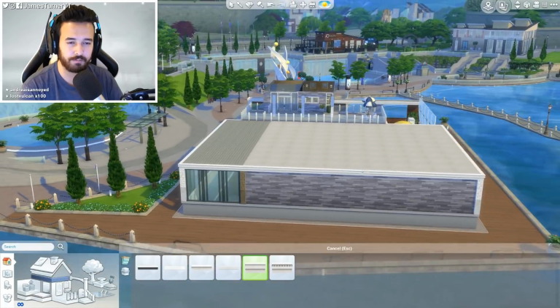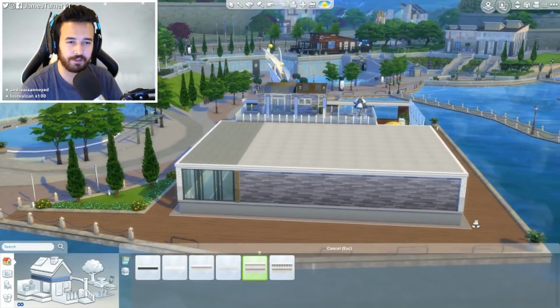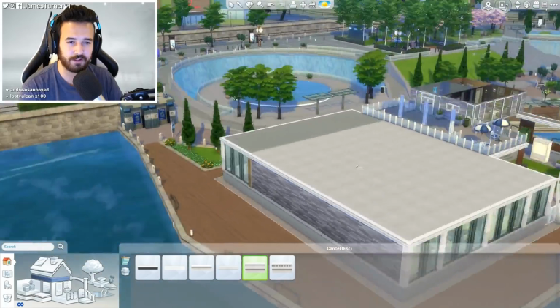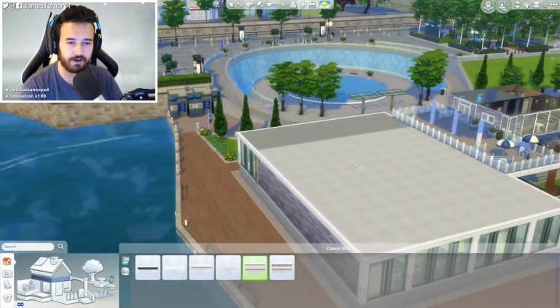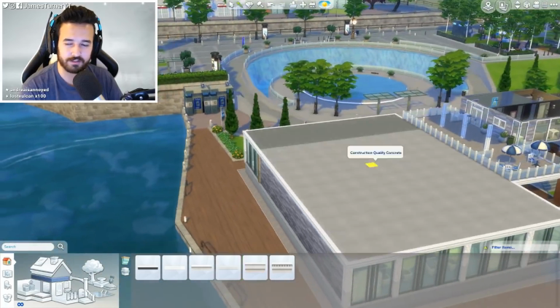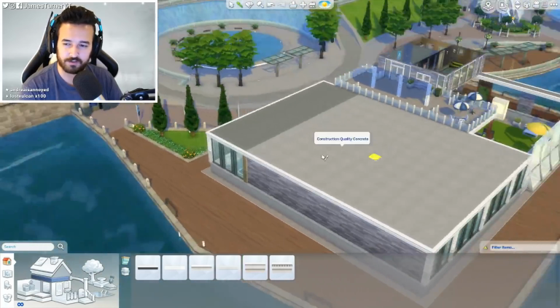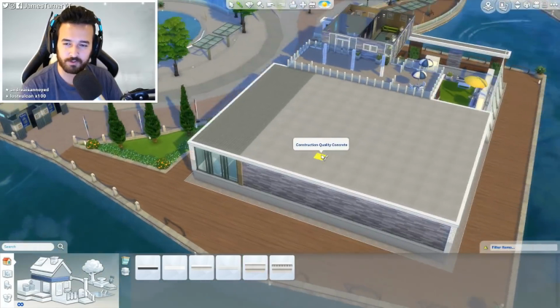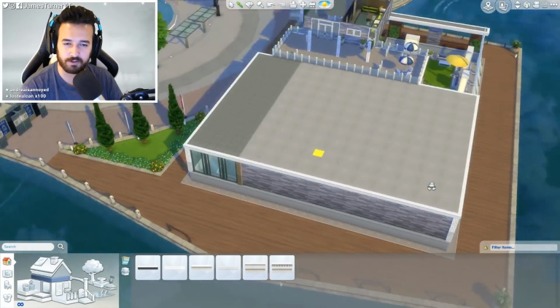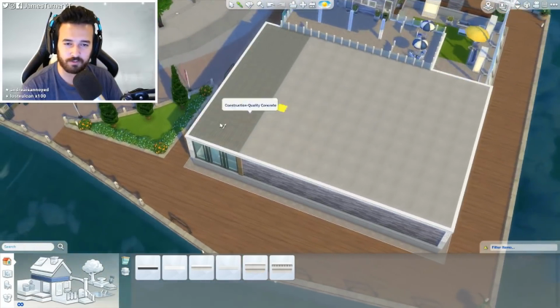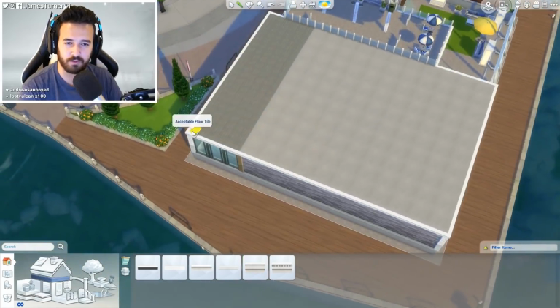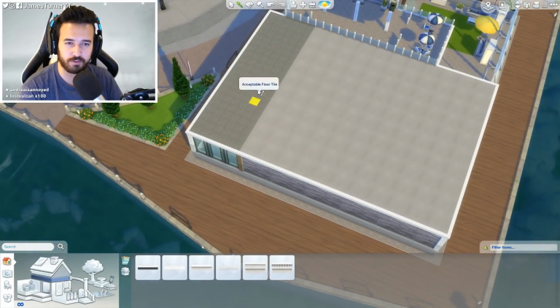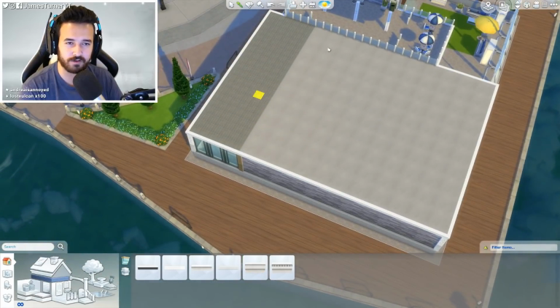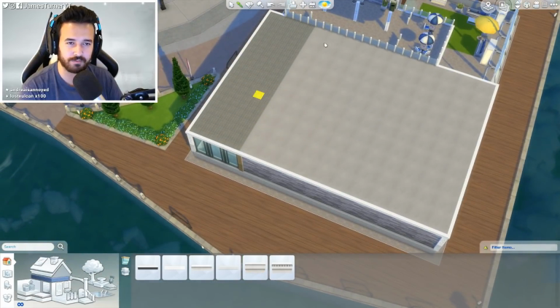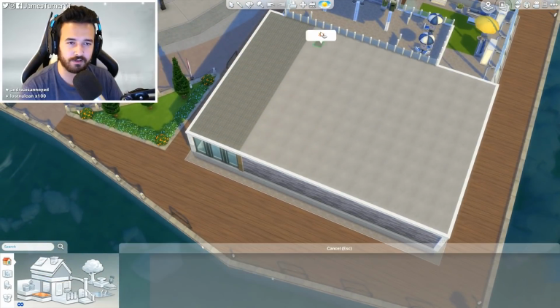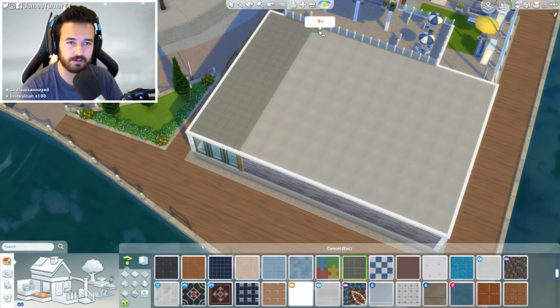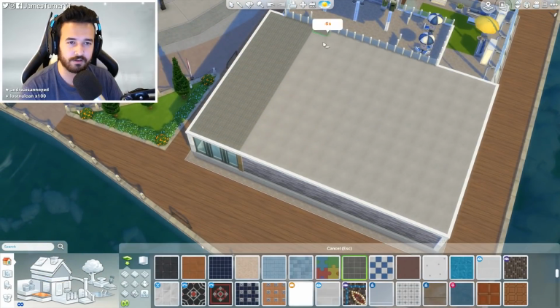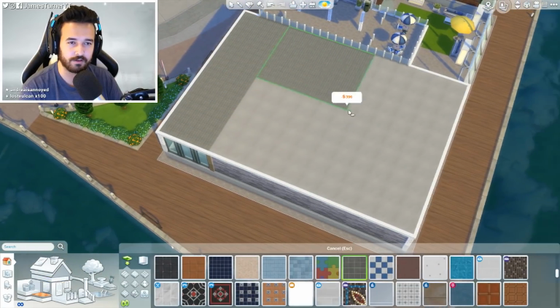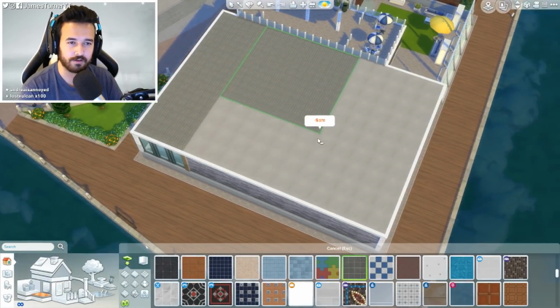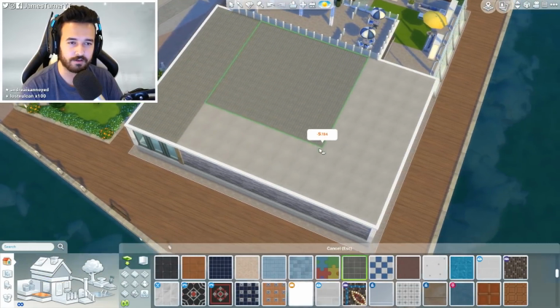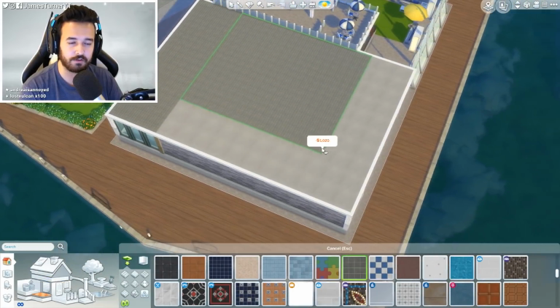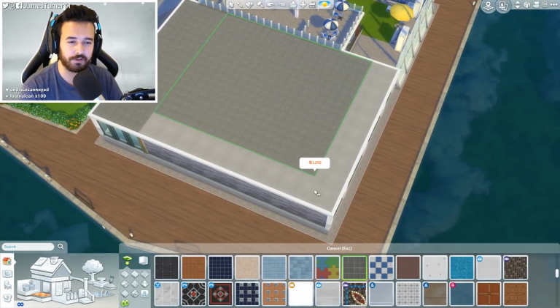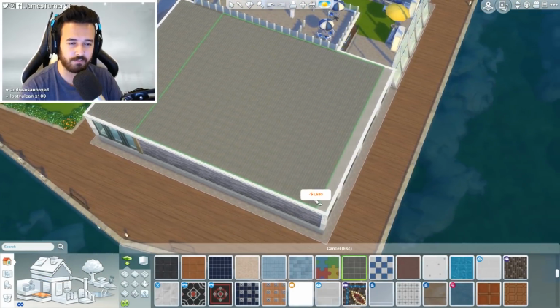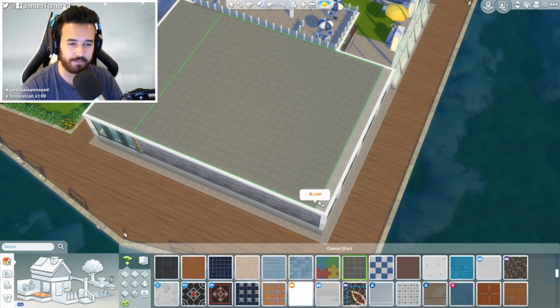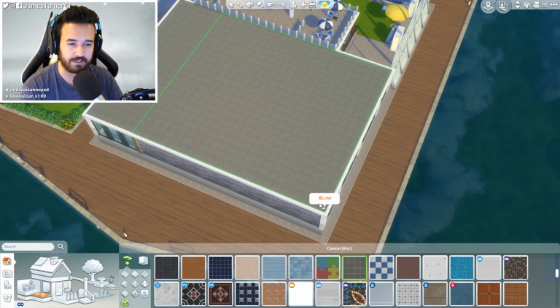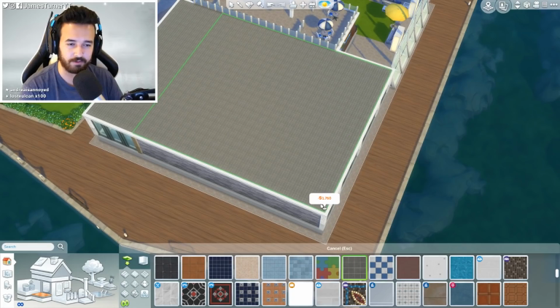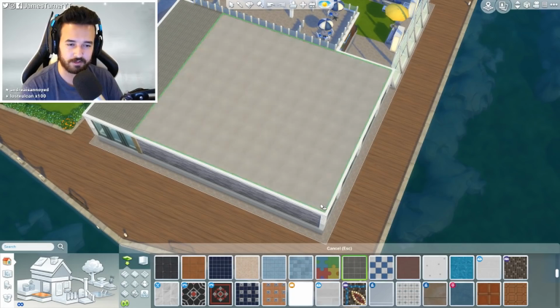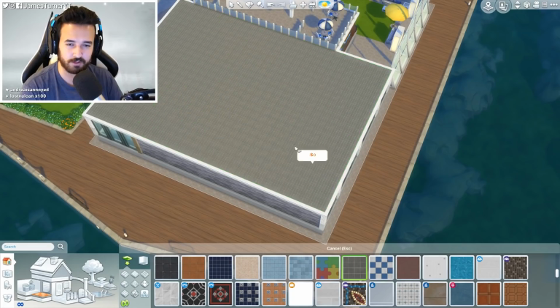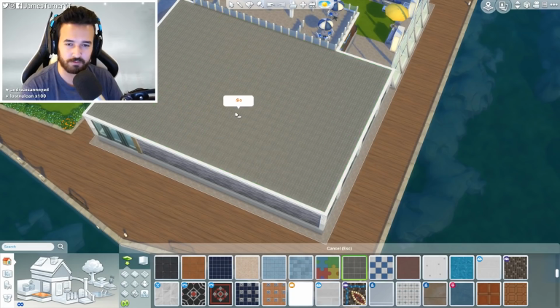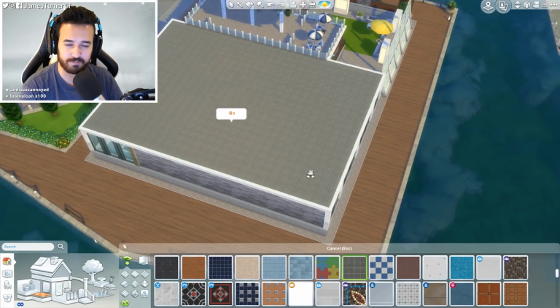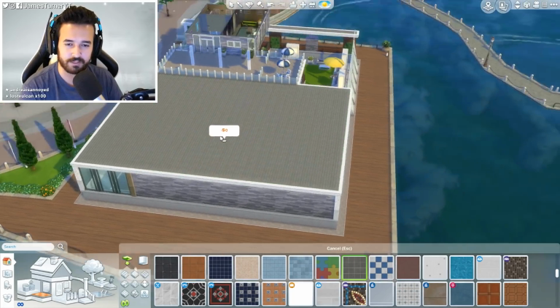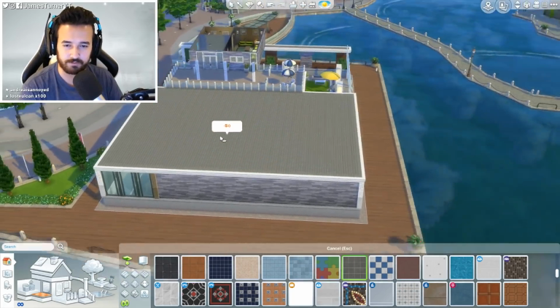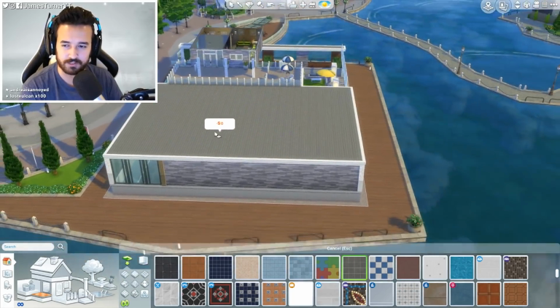Maybe like one of the parks, like the Windenburg Park or something. Because it would probably have to be a base game lot, because most people would have base game obviously.